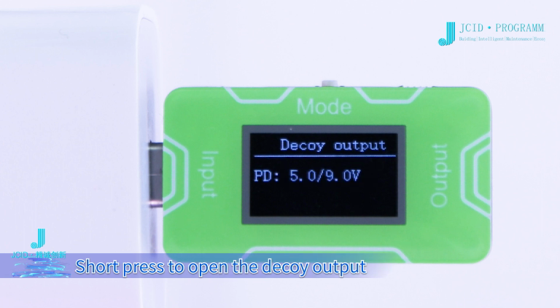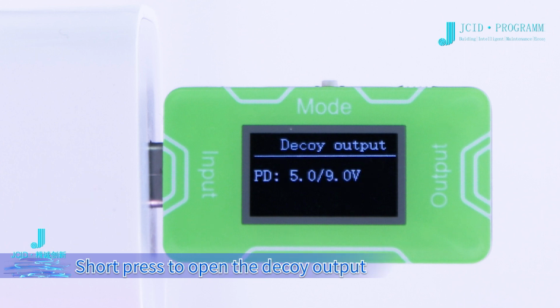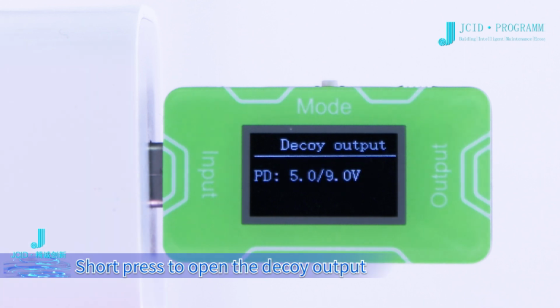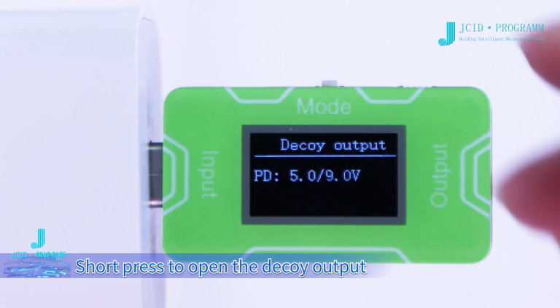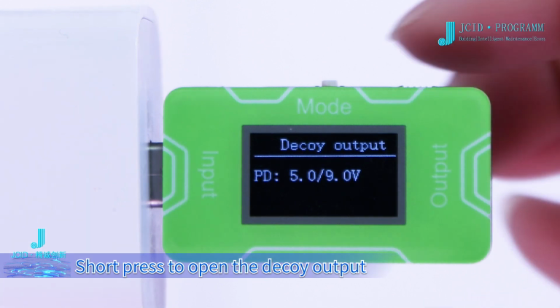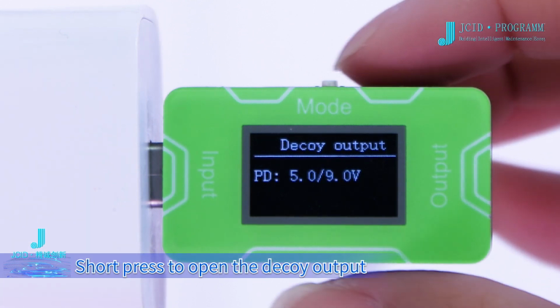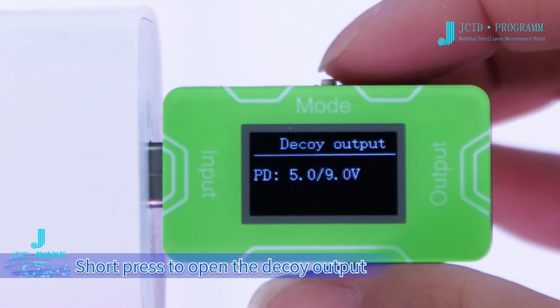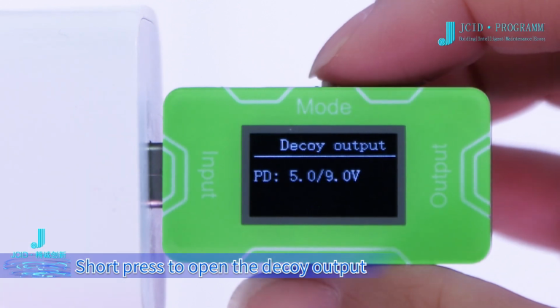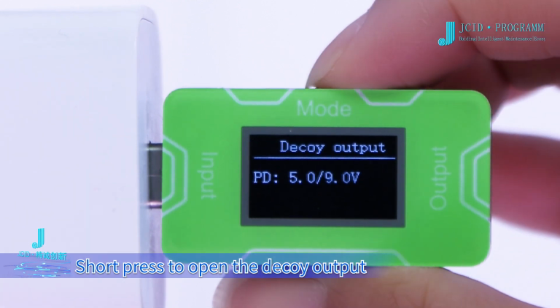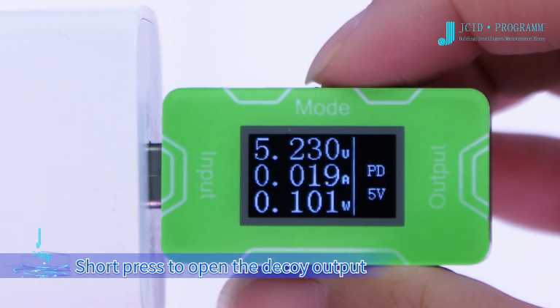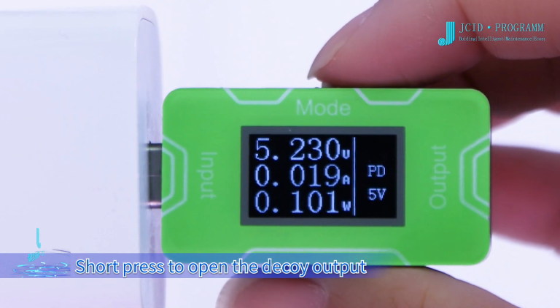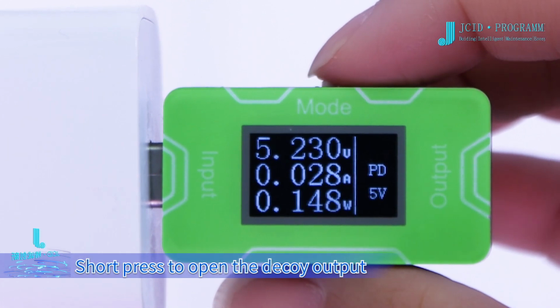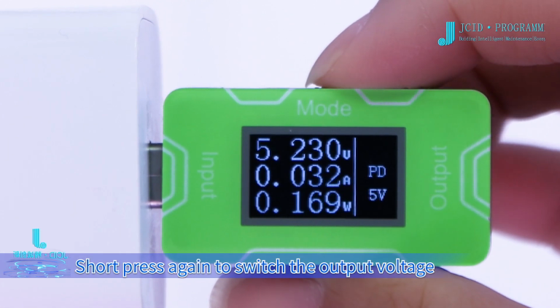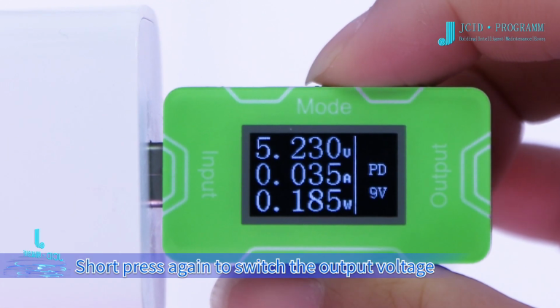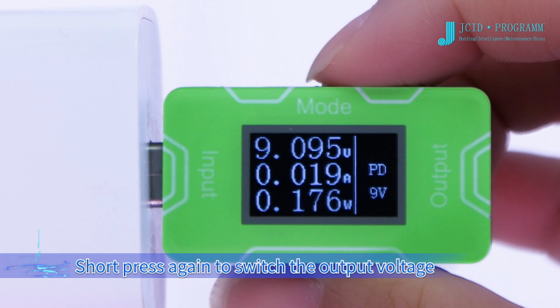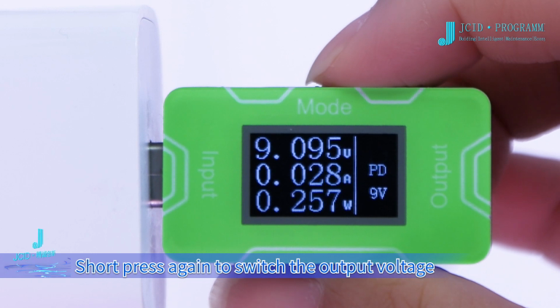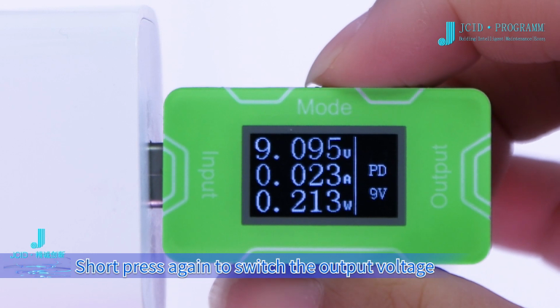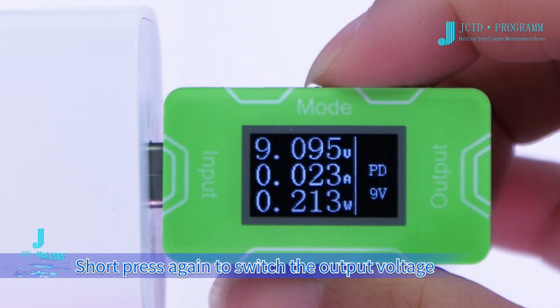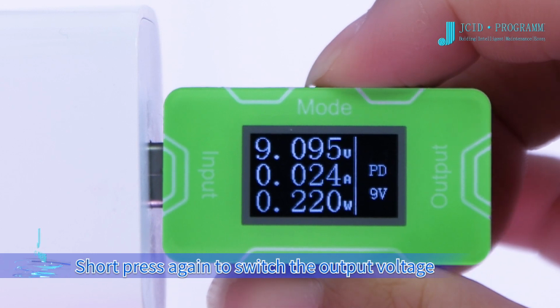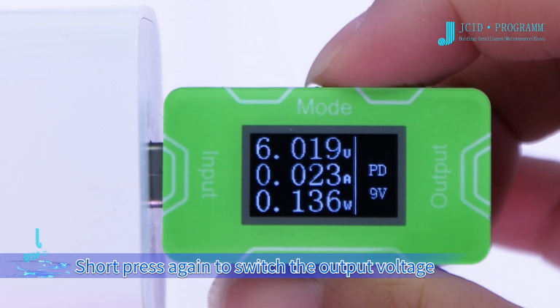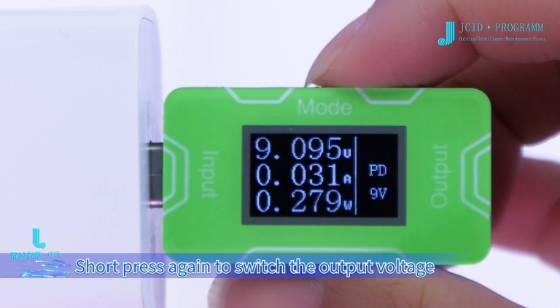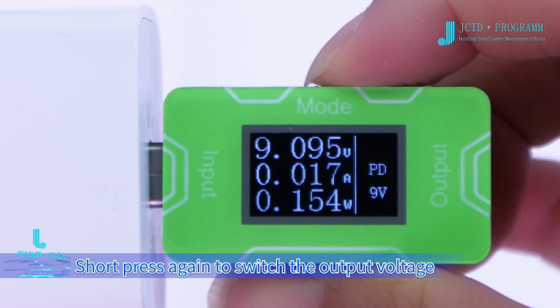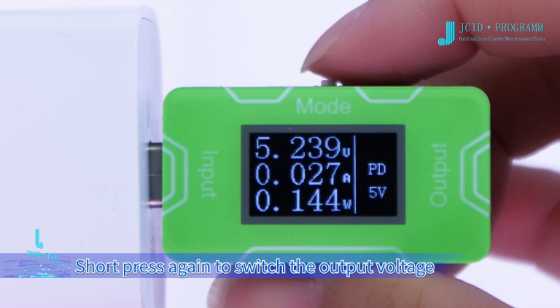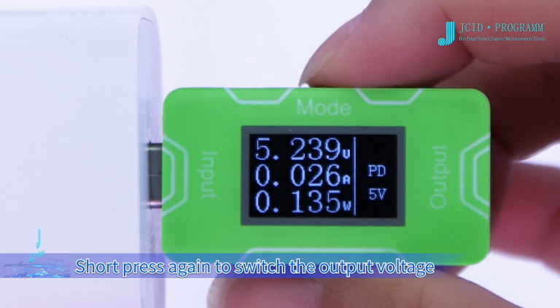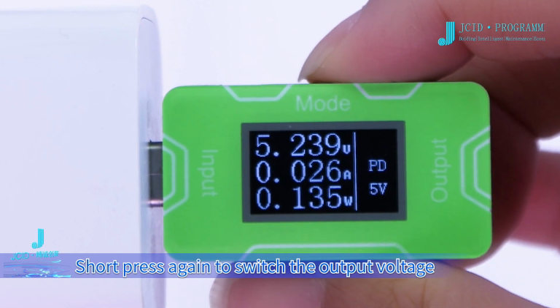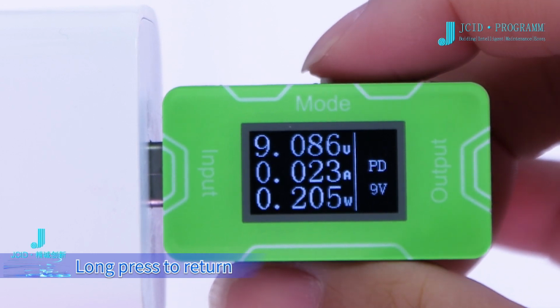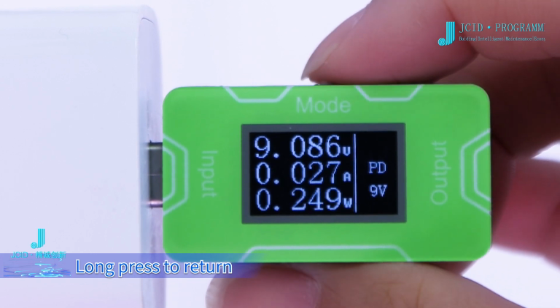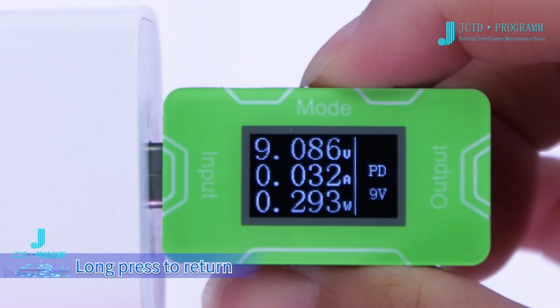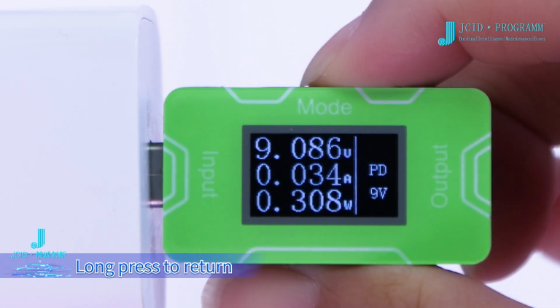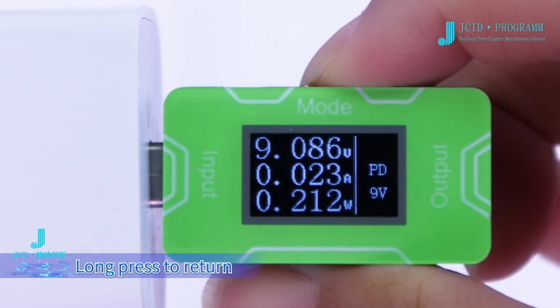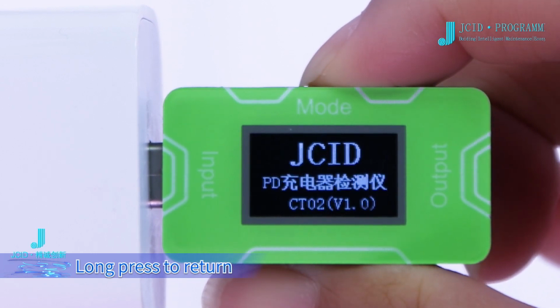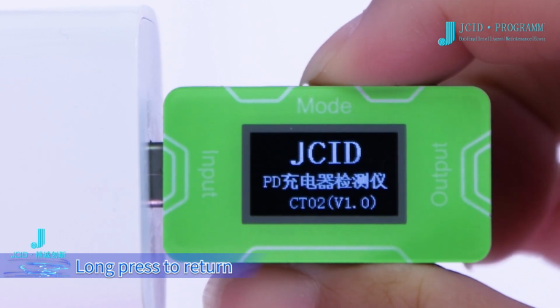Short press to open the decoy output. Short press again to switch the output voltage. Long press to return.